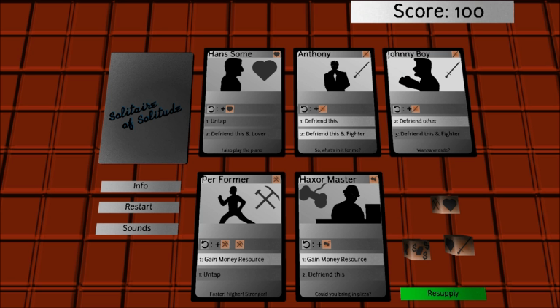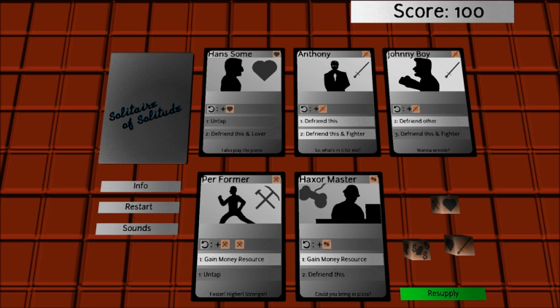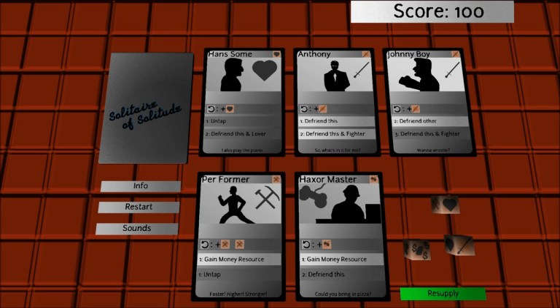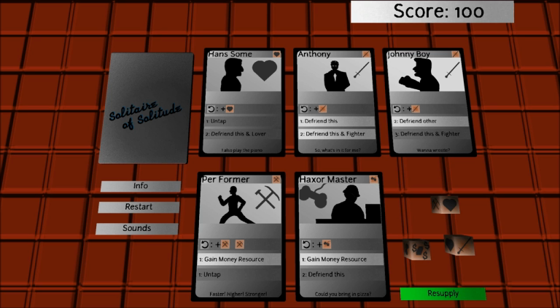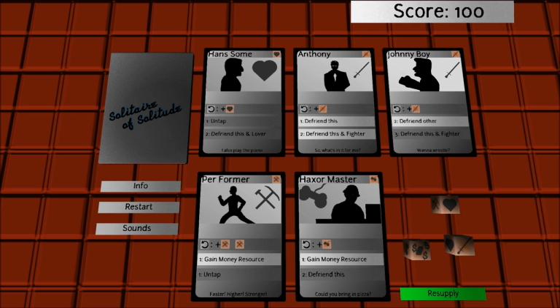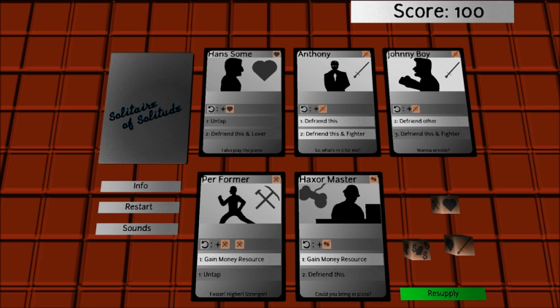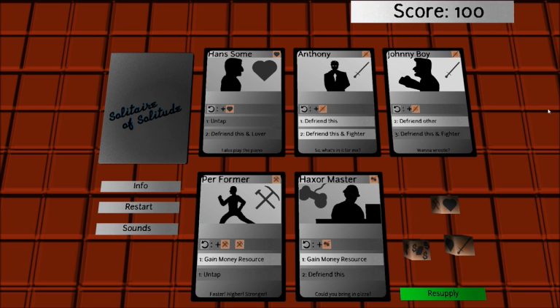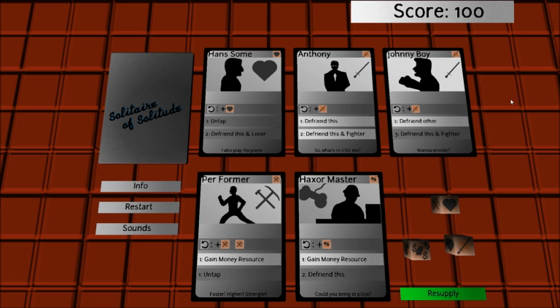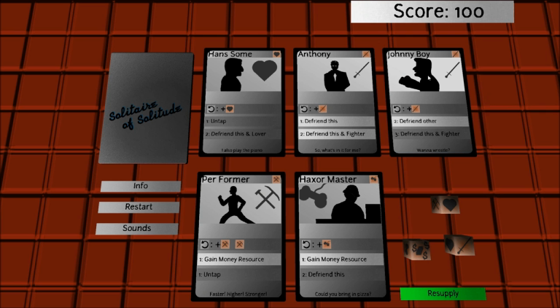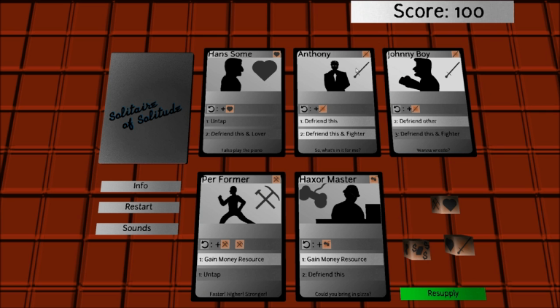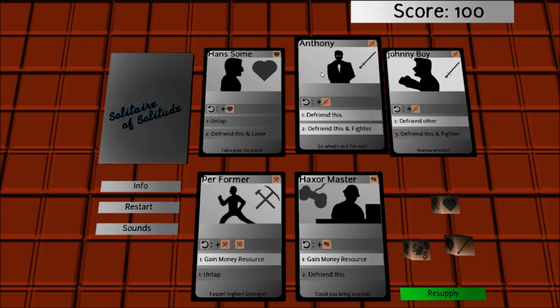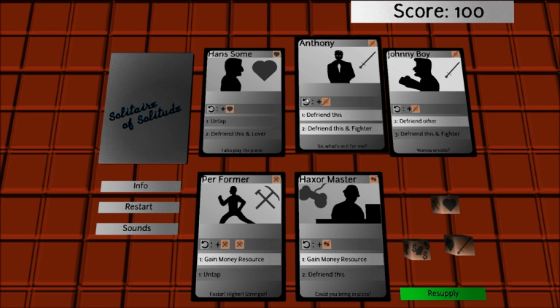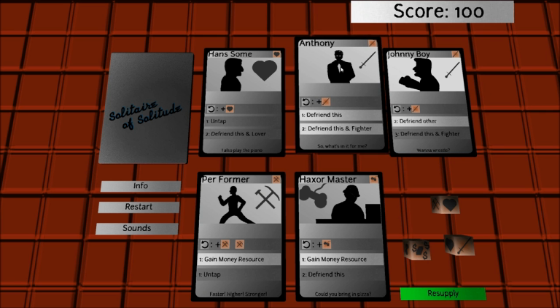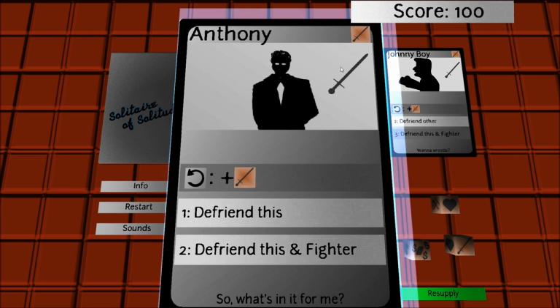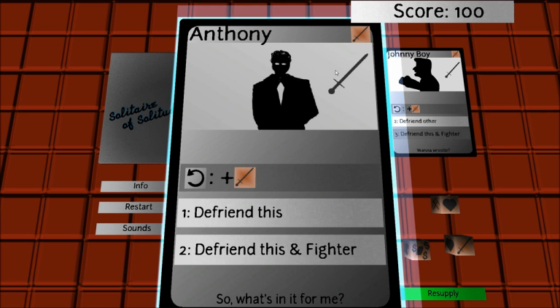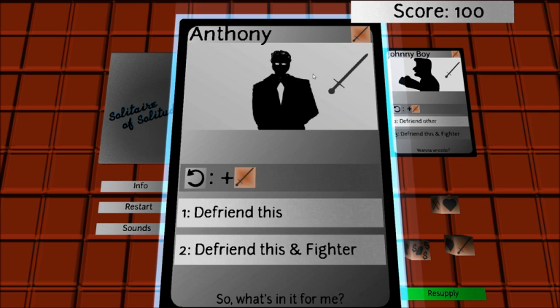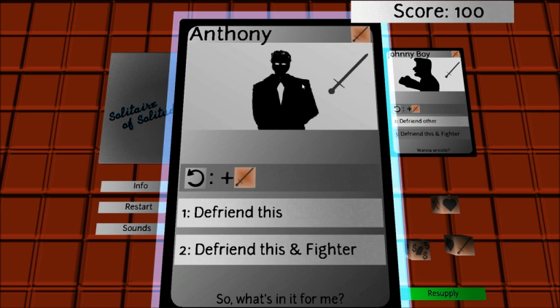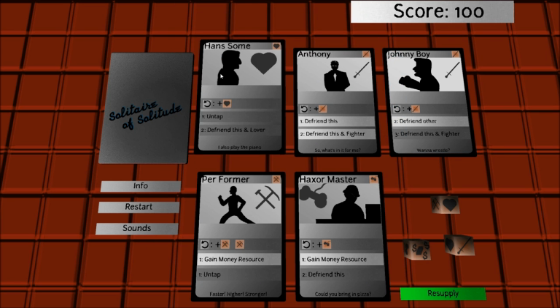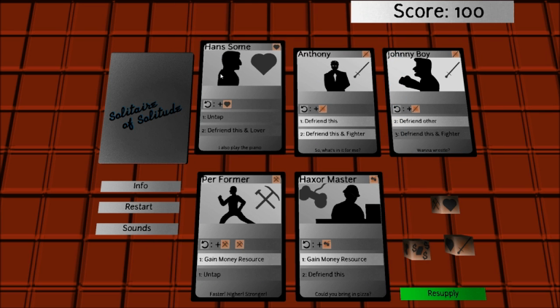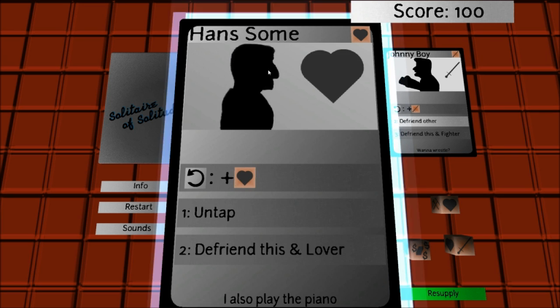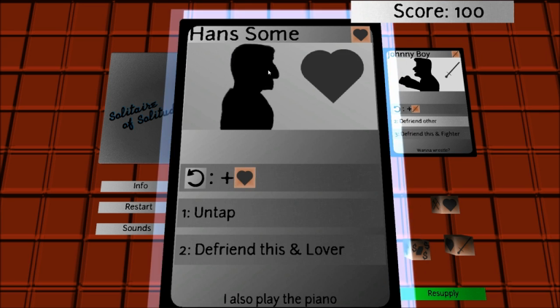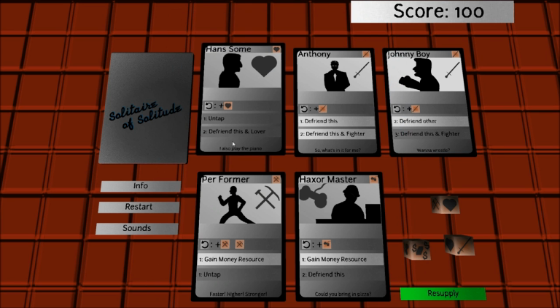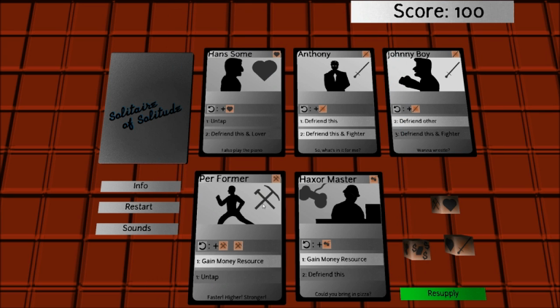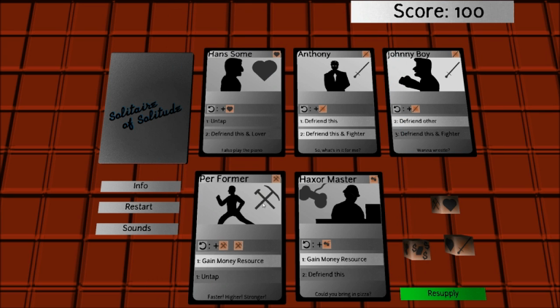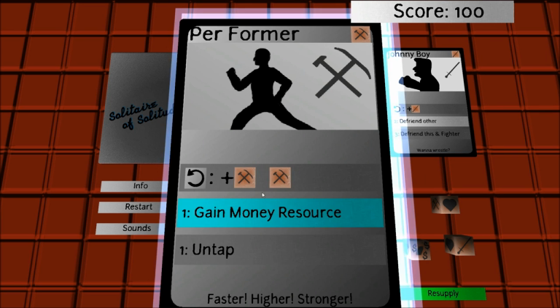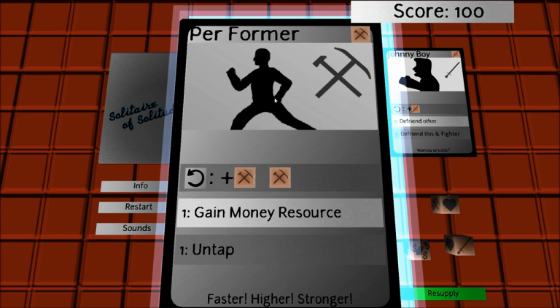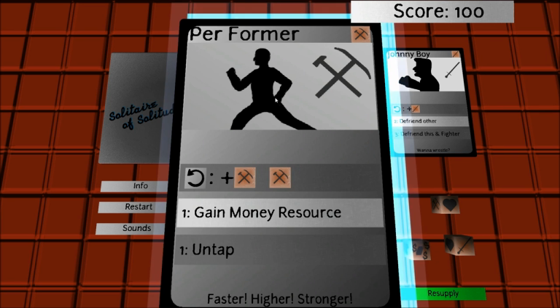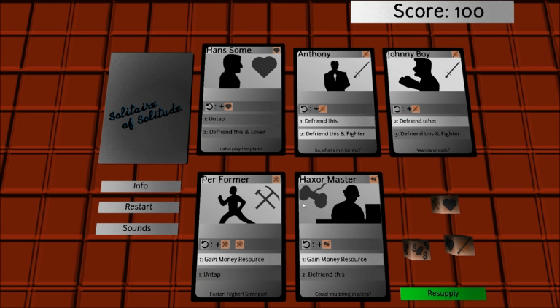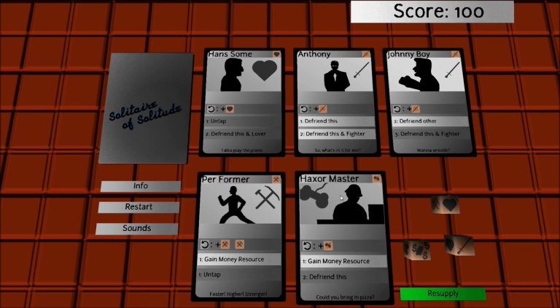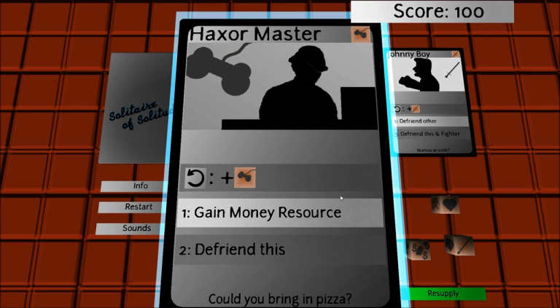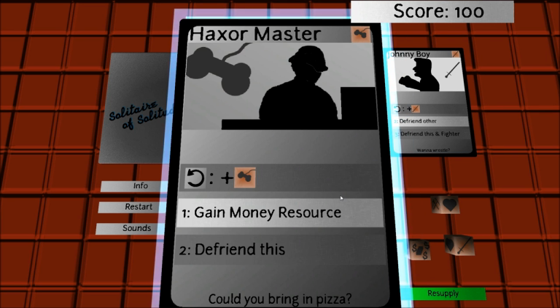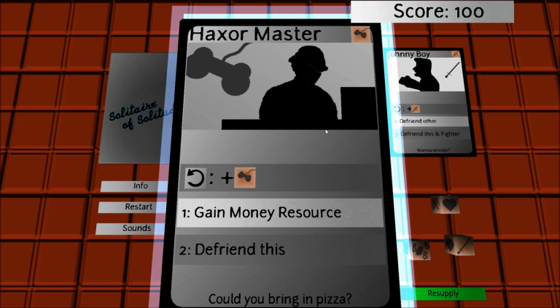Here we have 5 friends of various types: we have fighters, lovers, workers, and gamers.